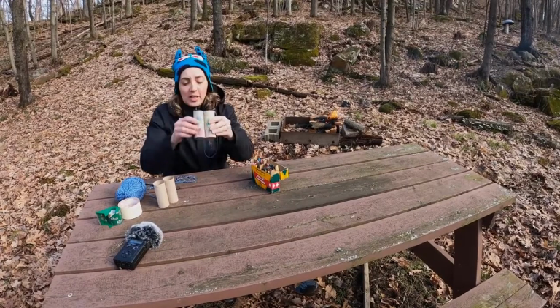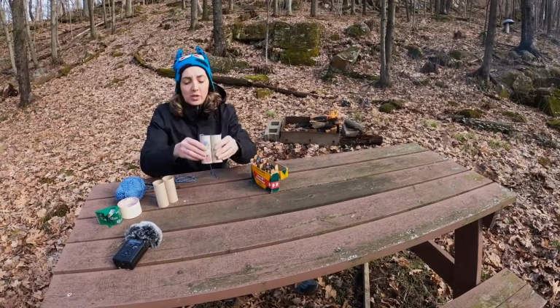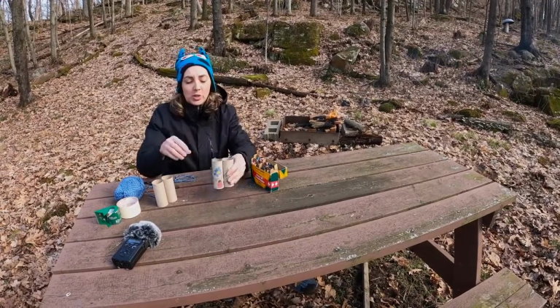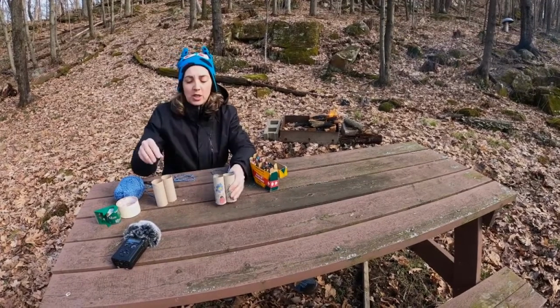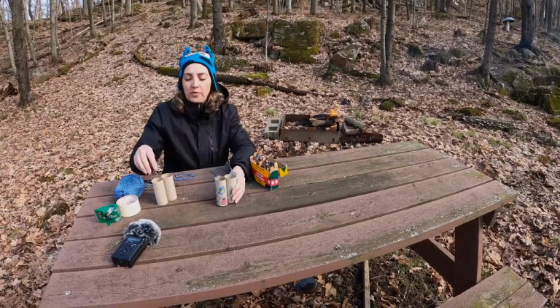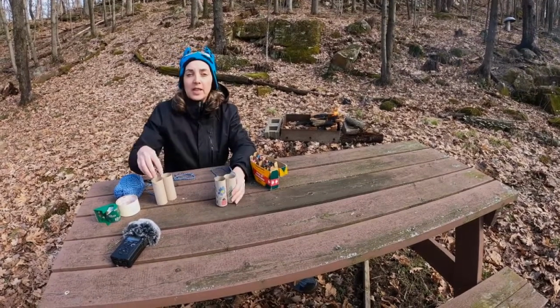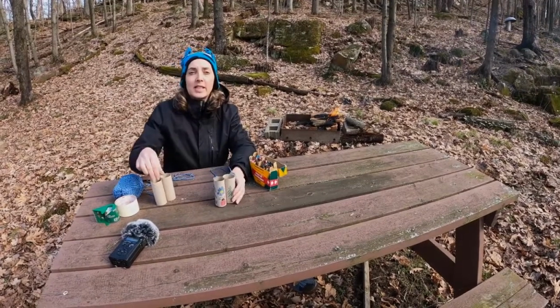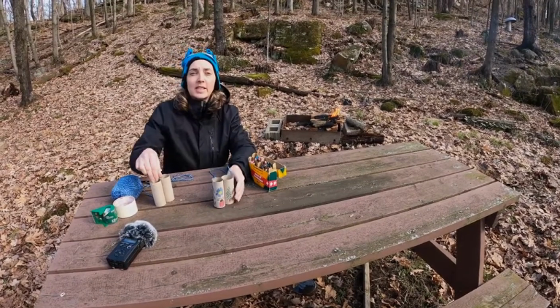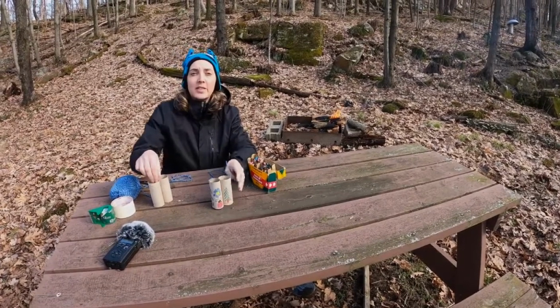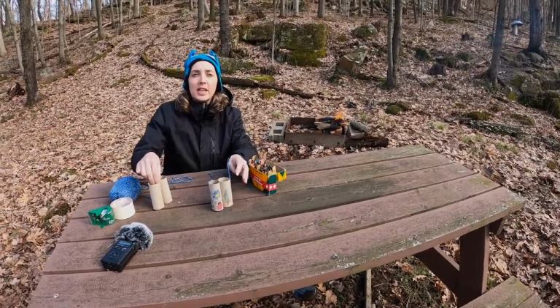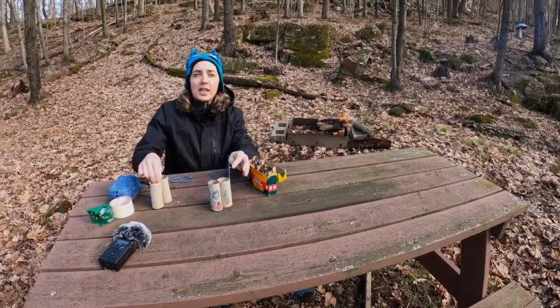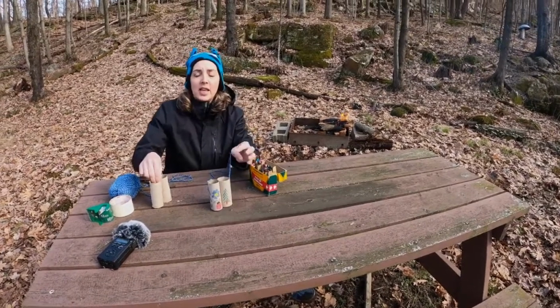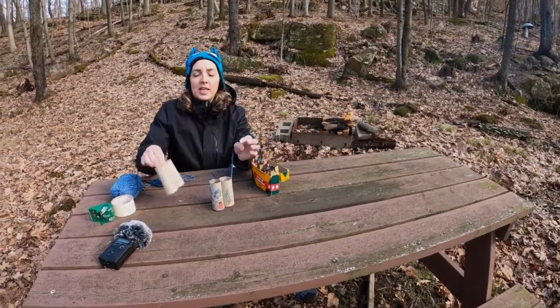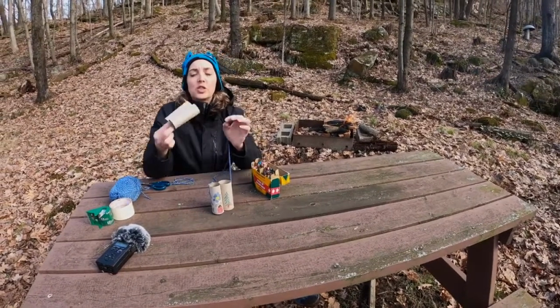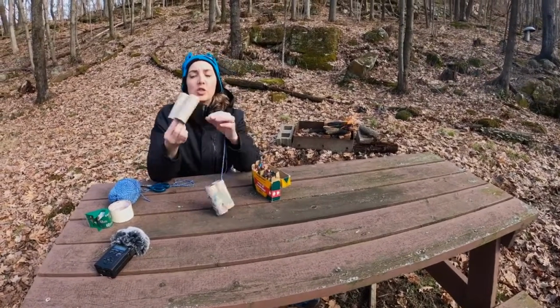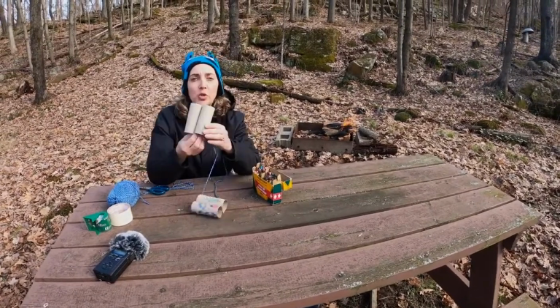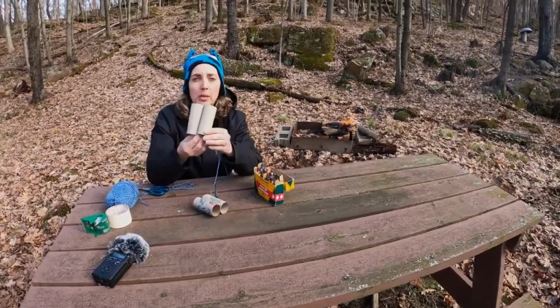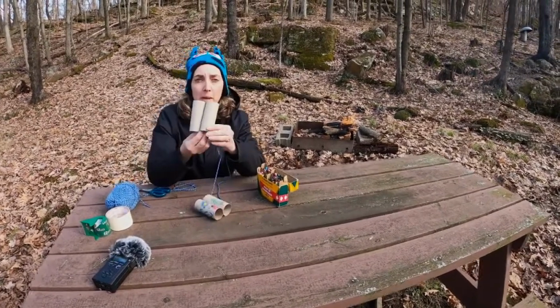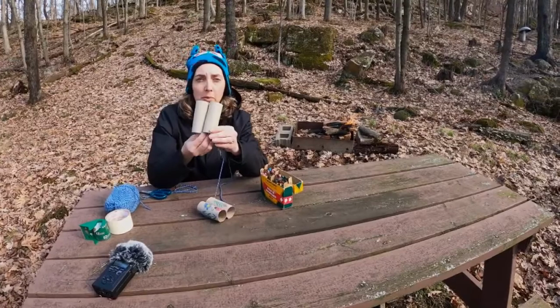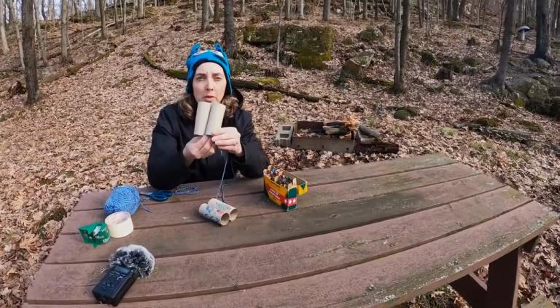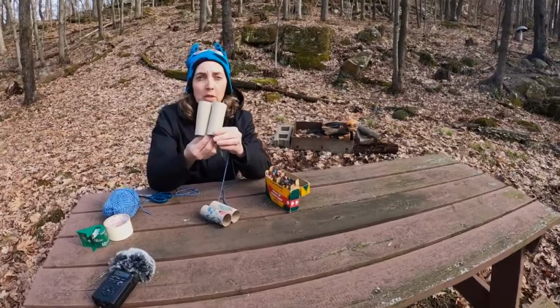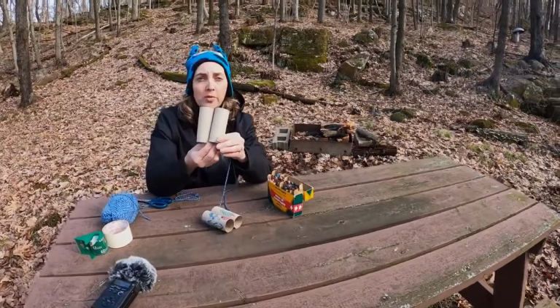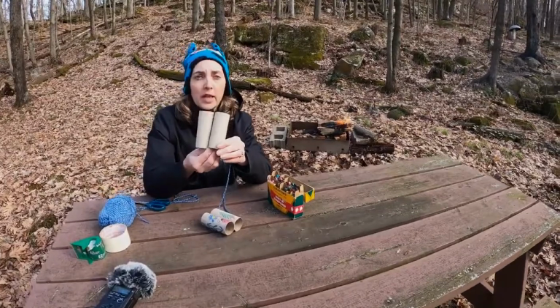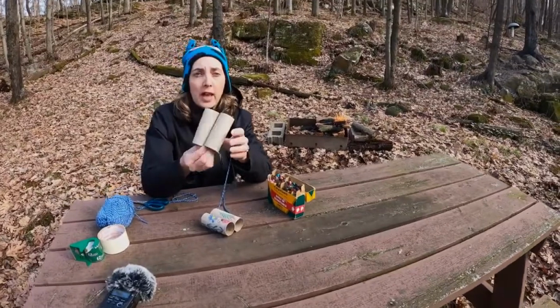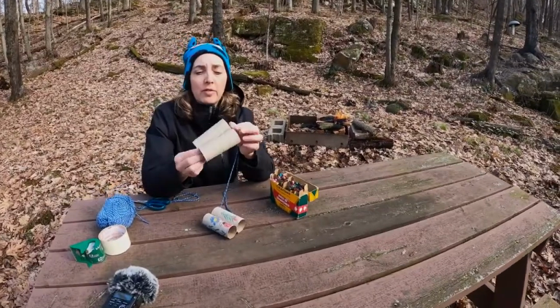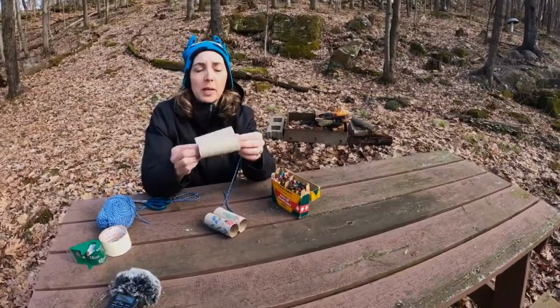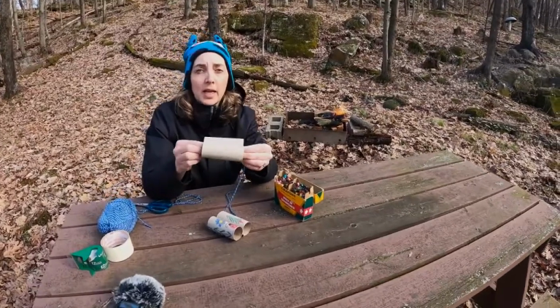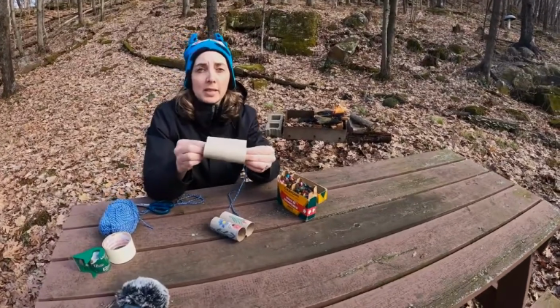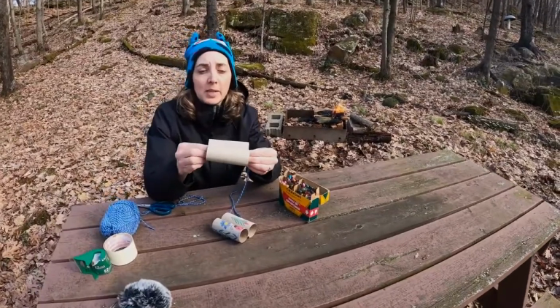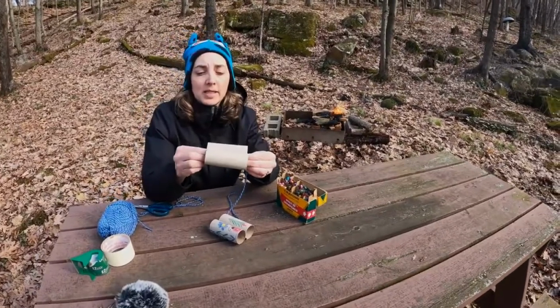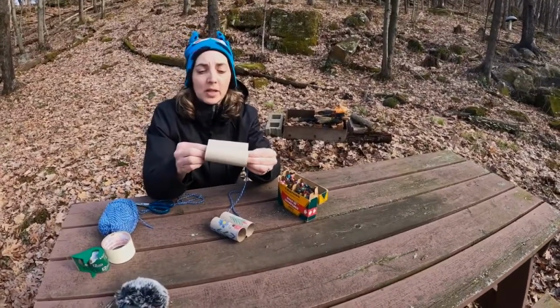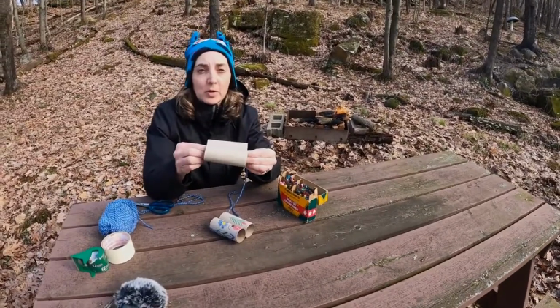What you need for this activity is two toilet paper rolls, and hopefully everybody has some of these at home.